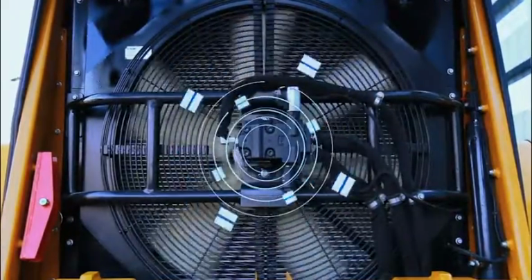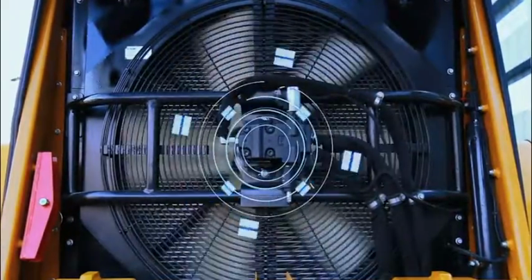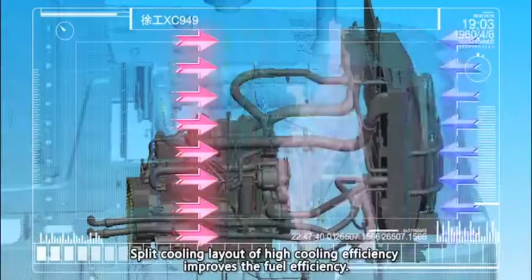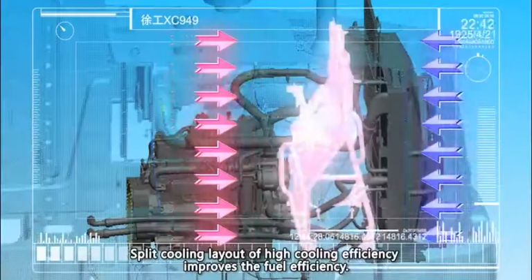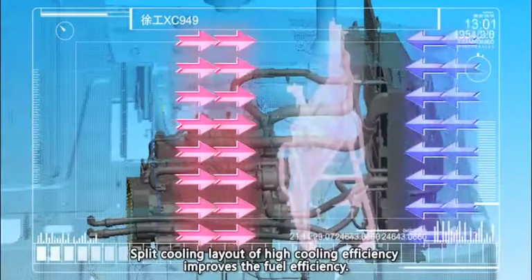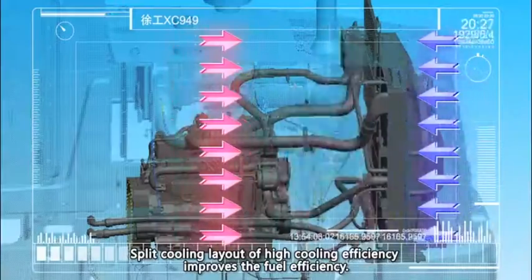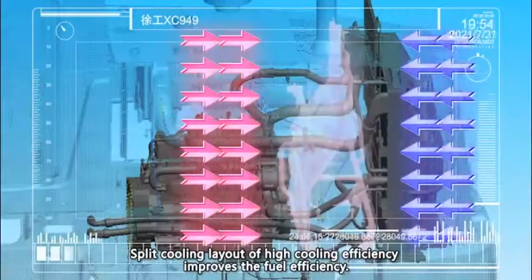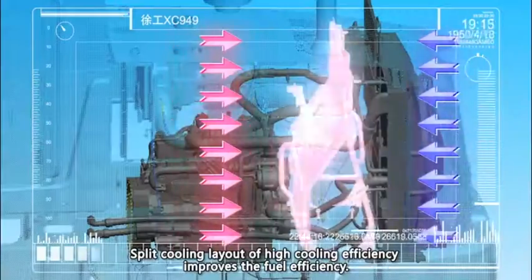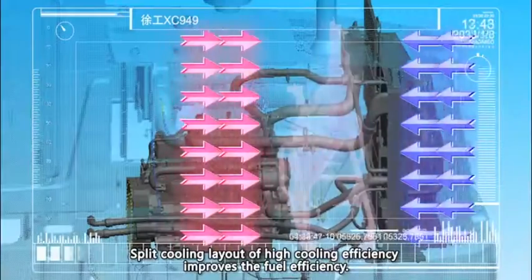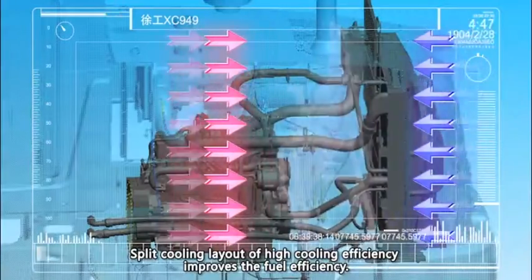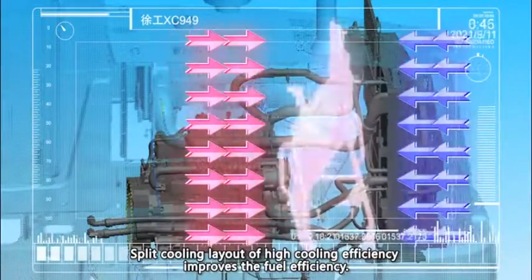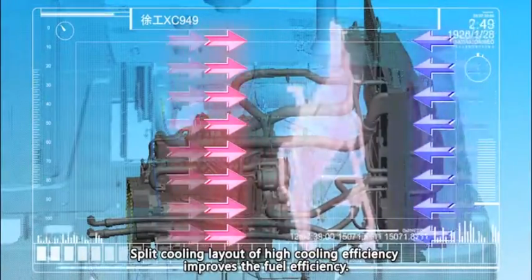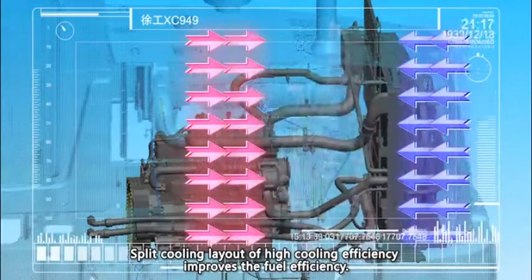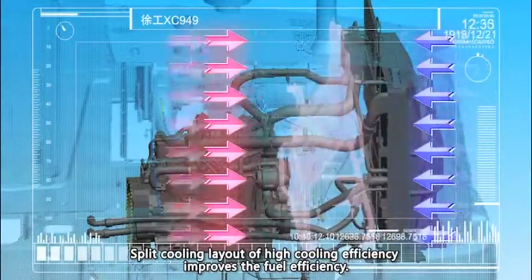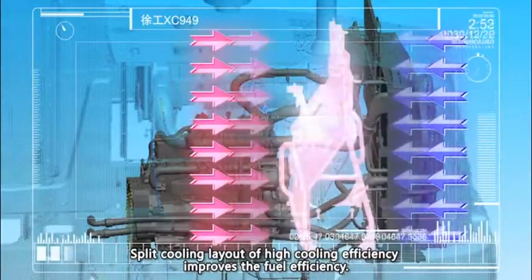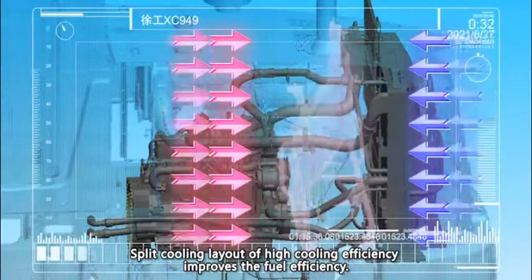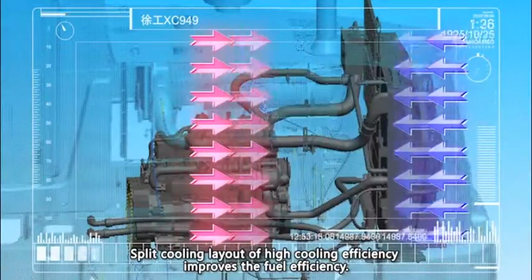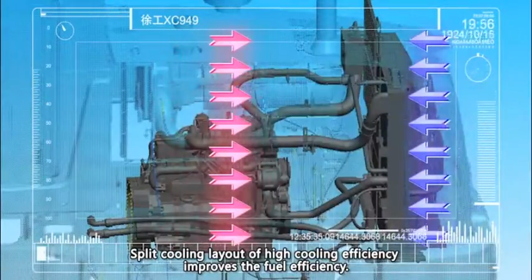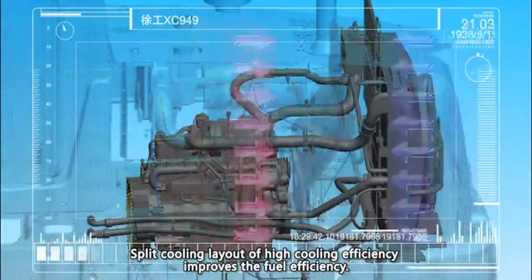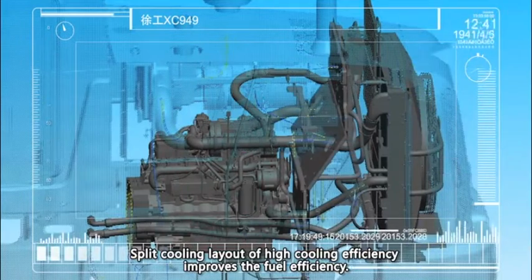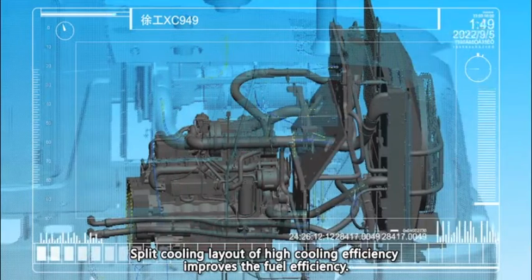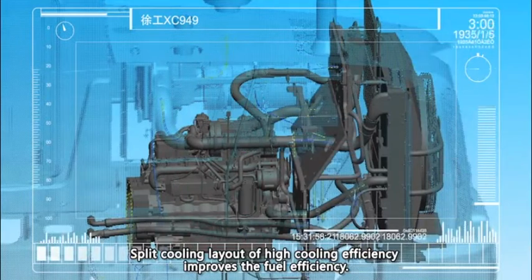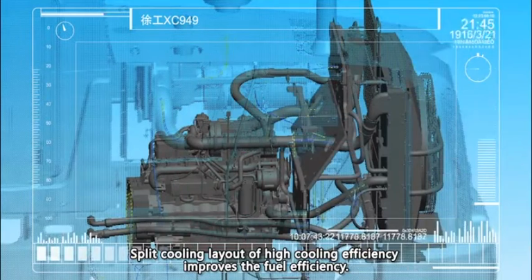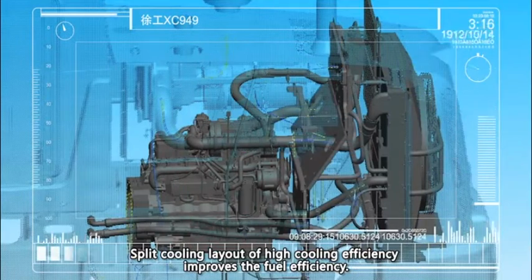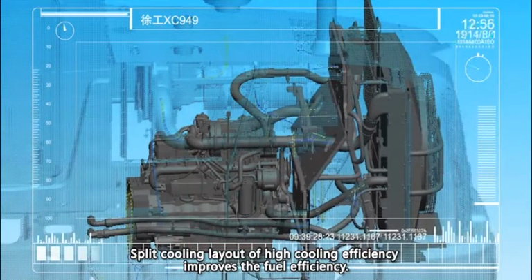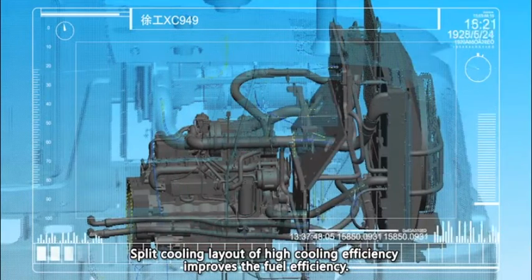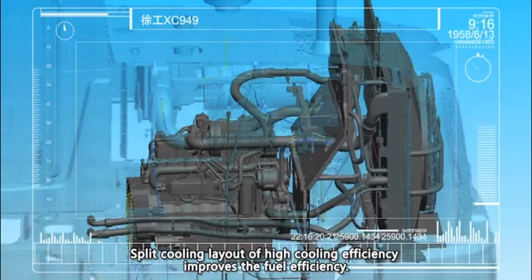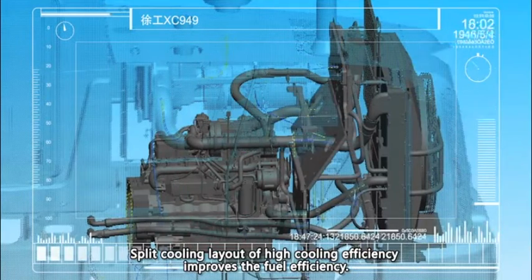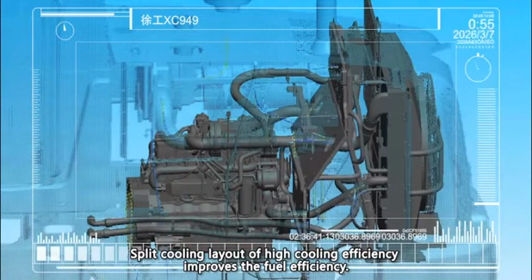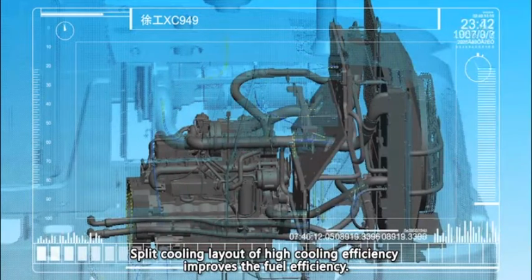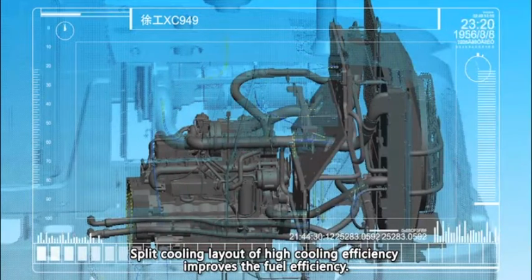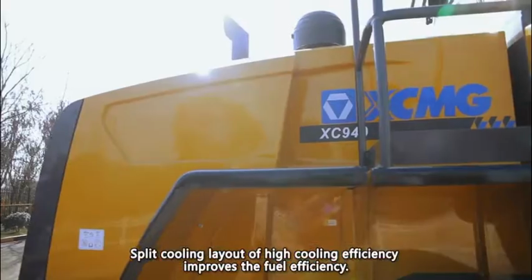Split cooling layout delivers high cooling efficiency and increases overall fuel efficiency.